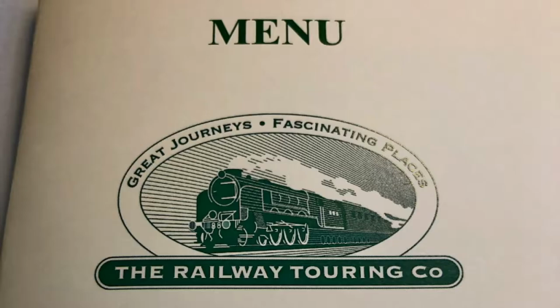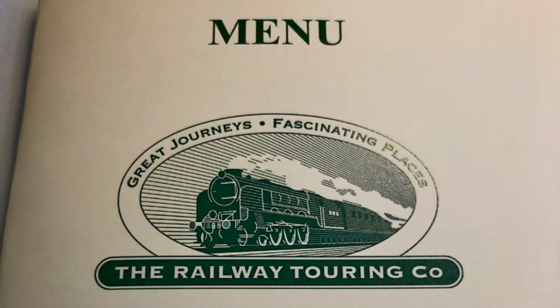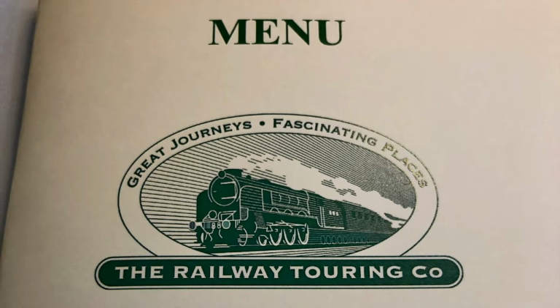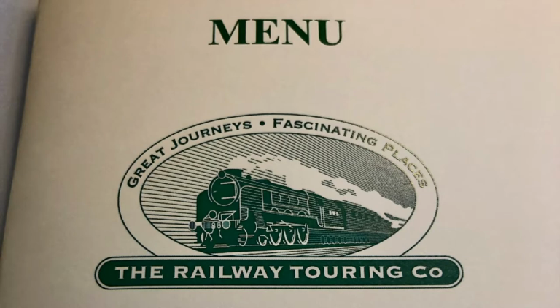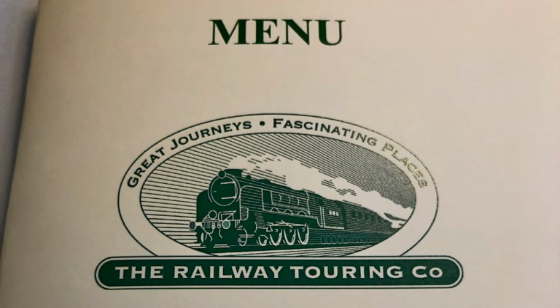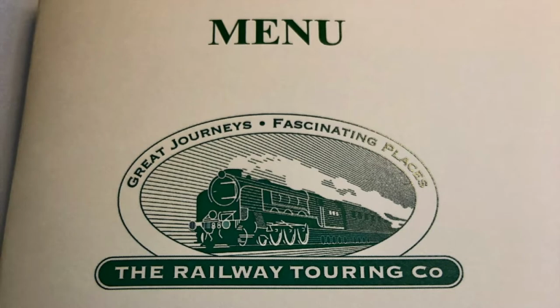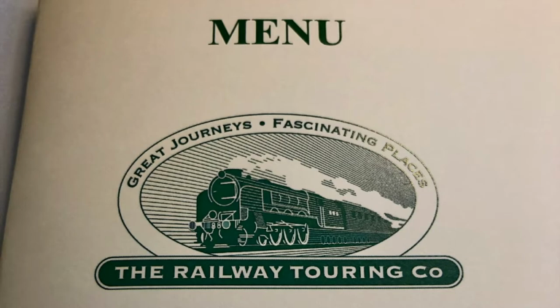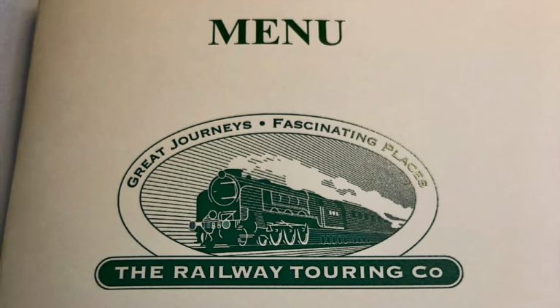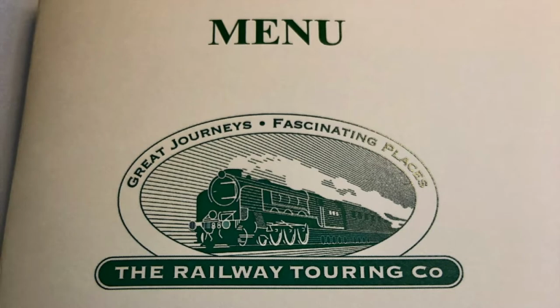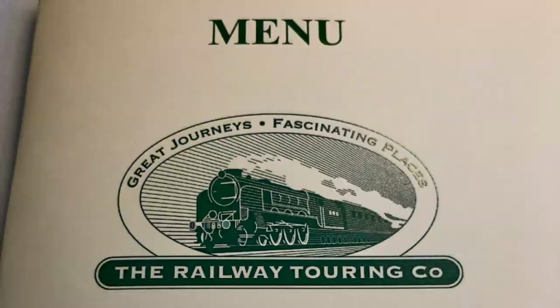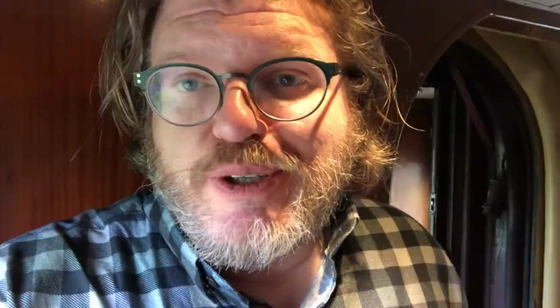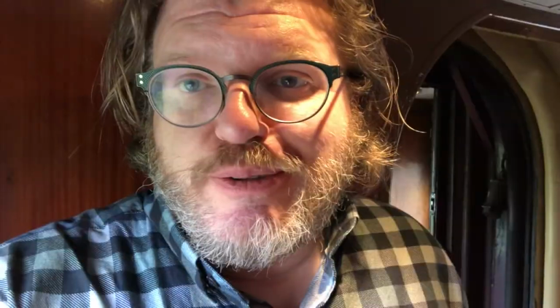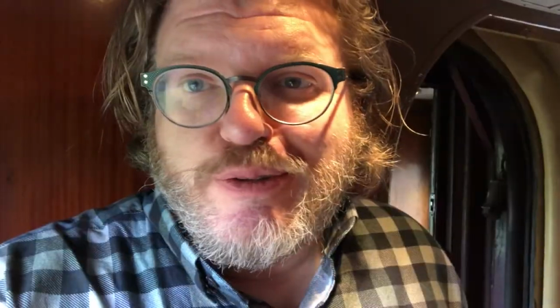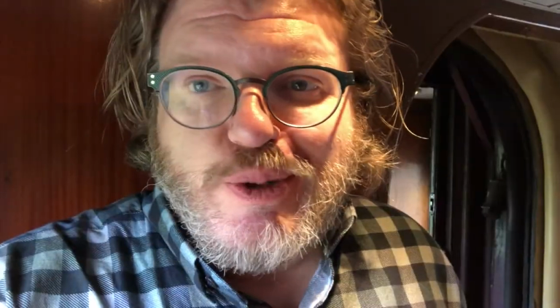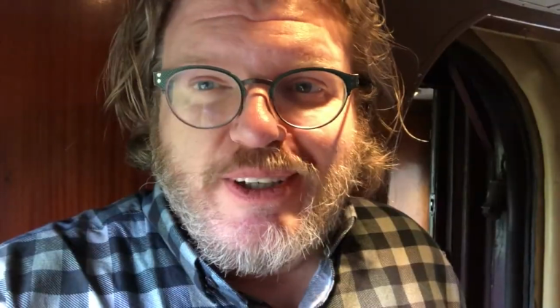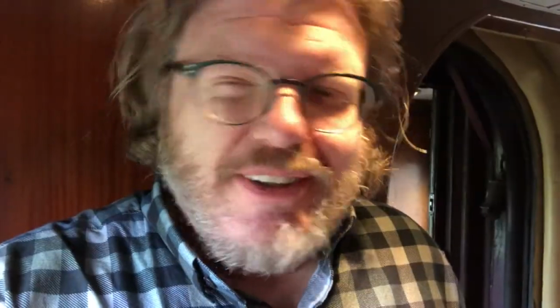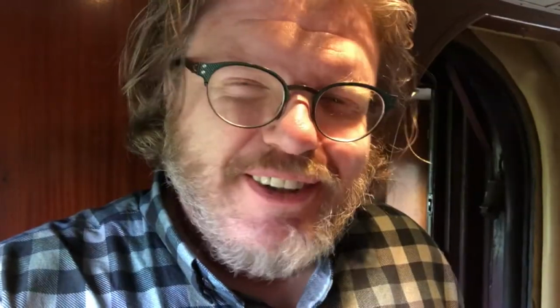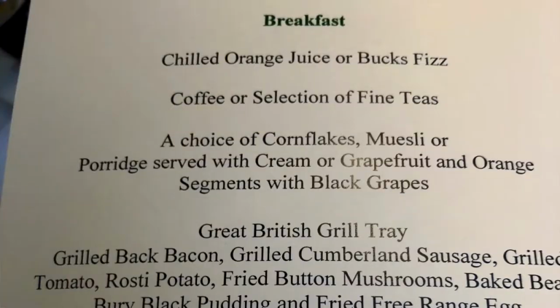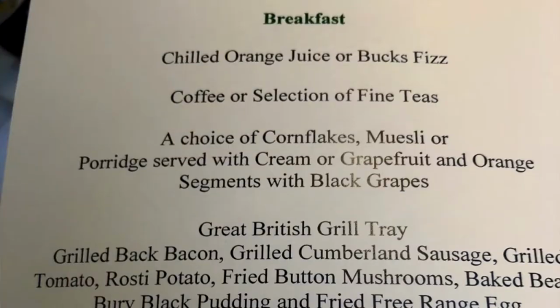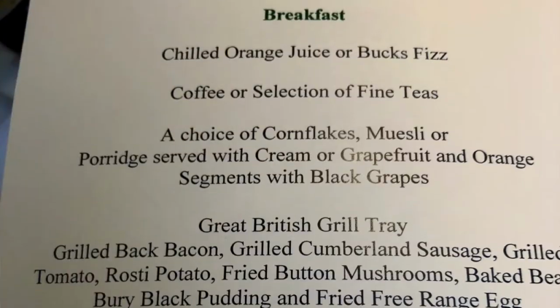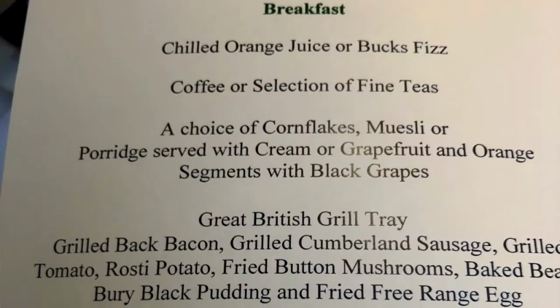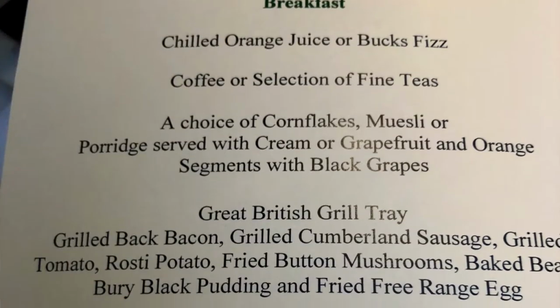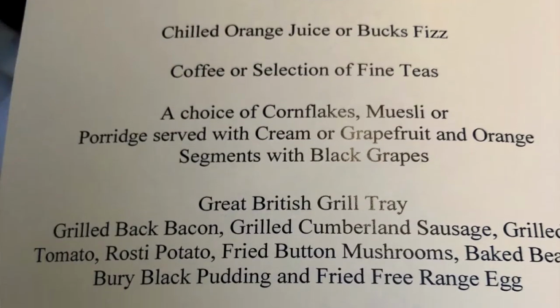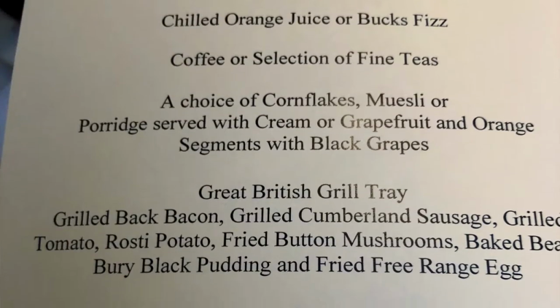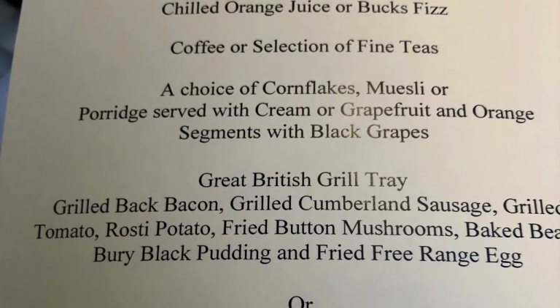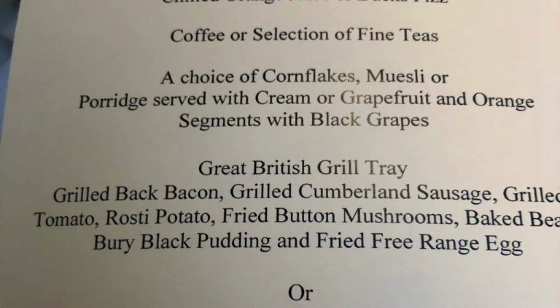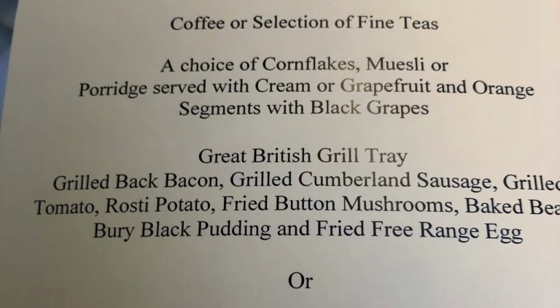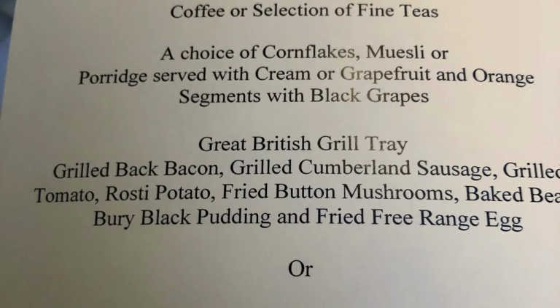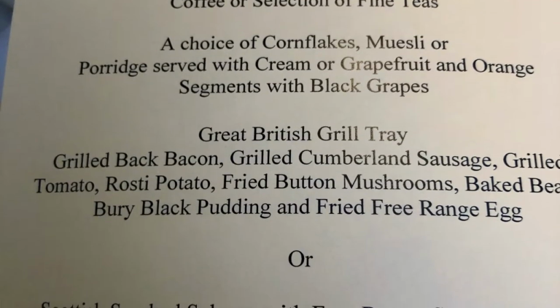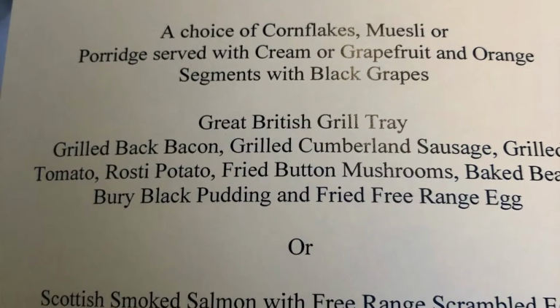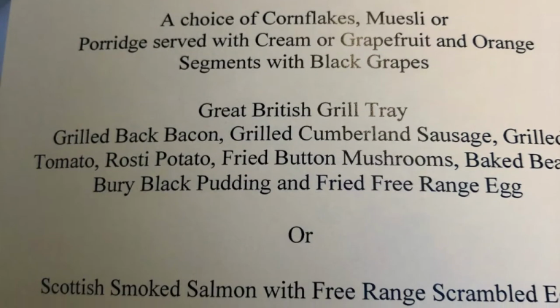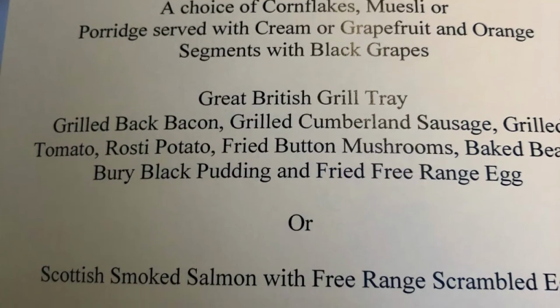The full English breakfast was wonderful this morning. It started with a glass of Bucks Fizz — can't go wrong with that.